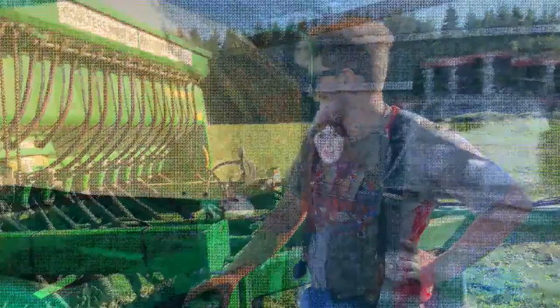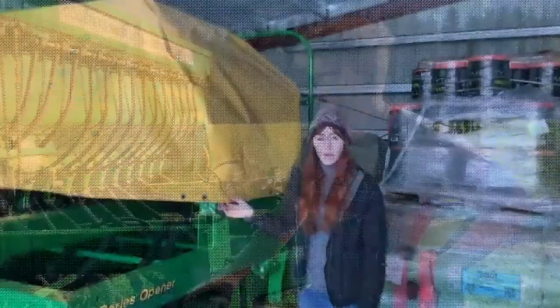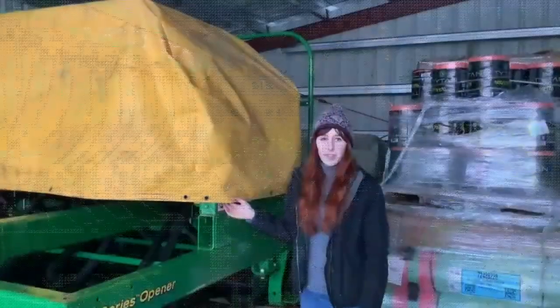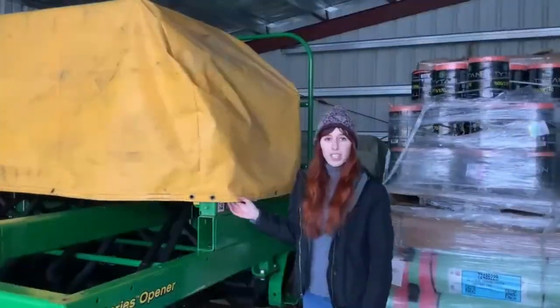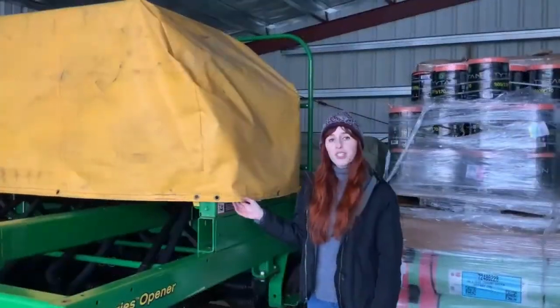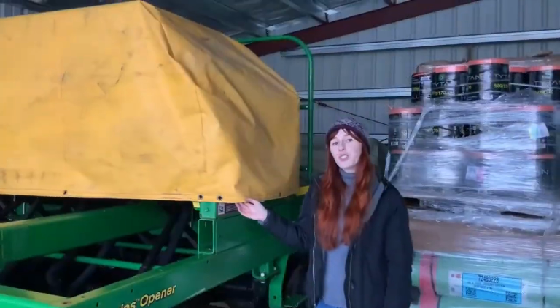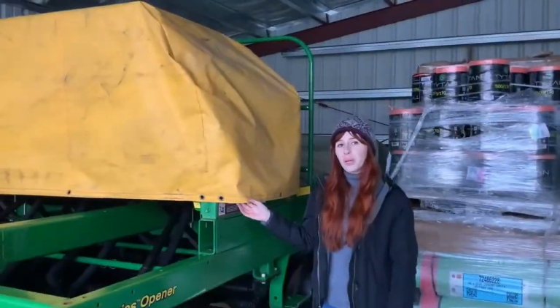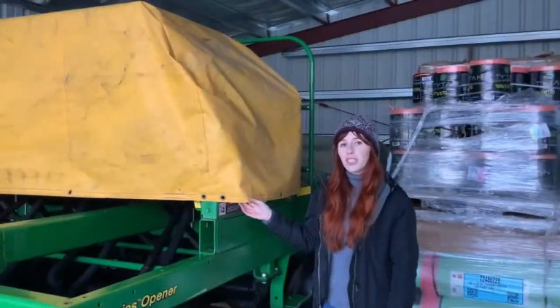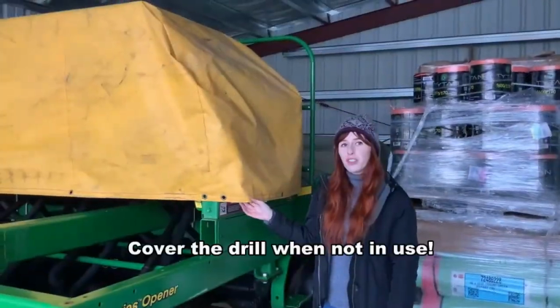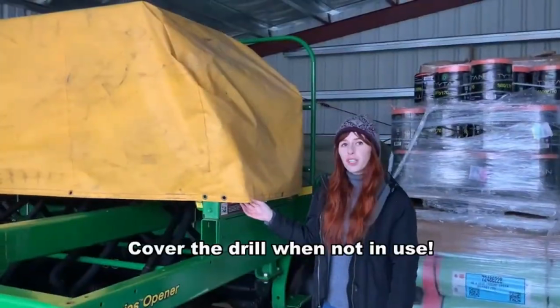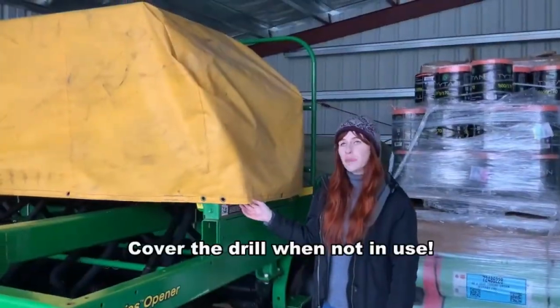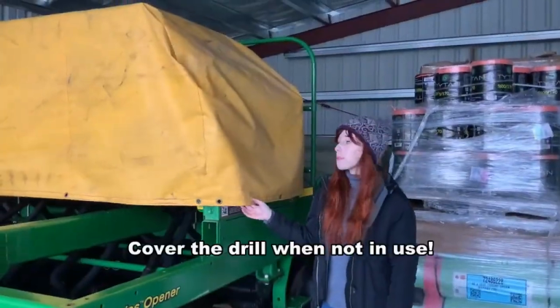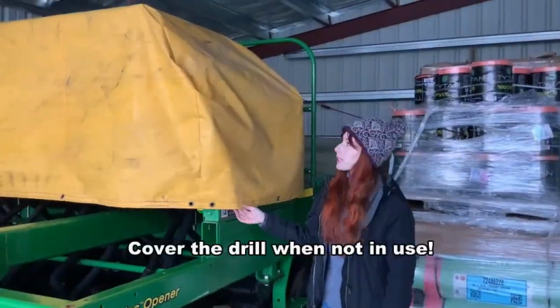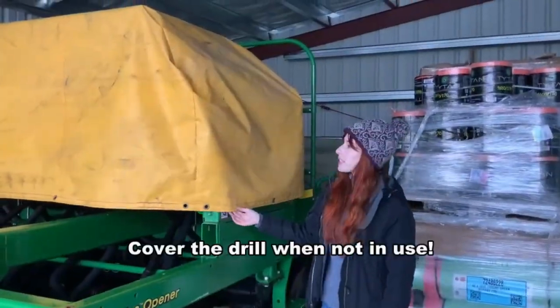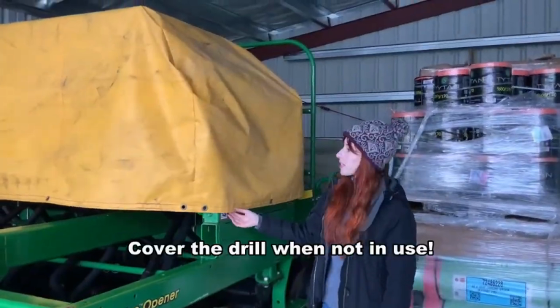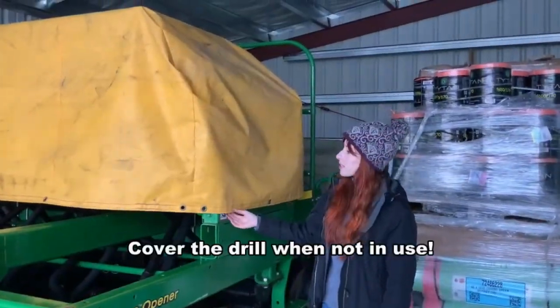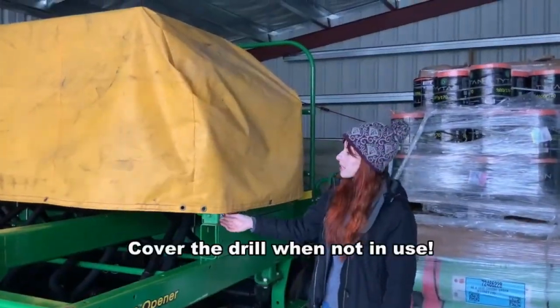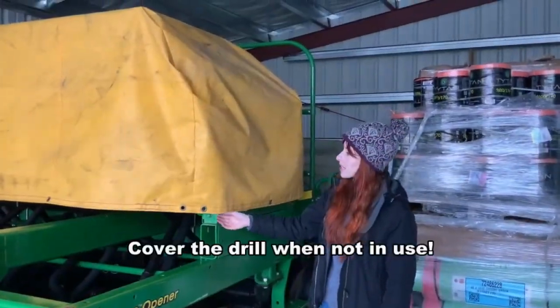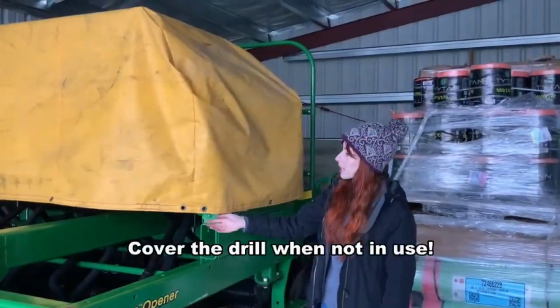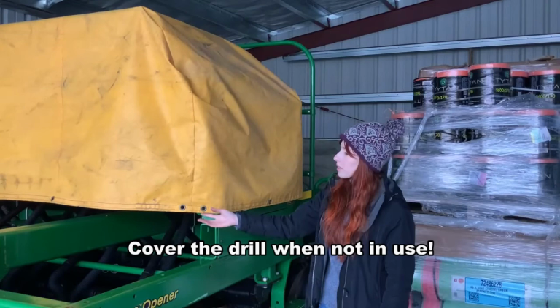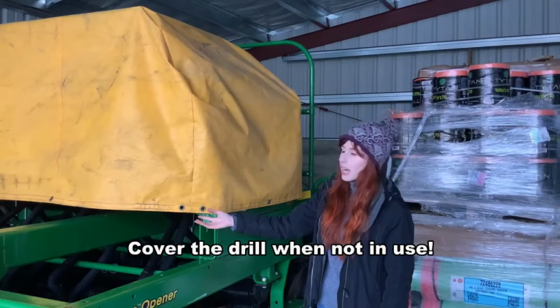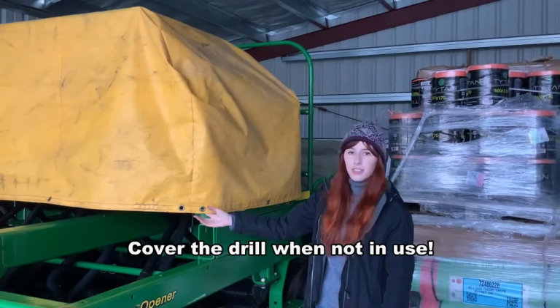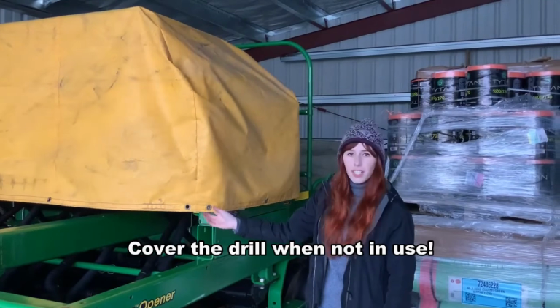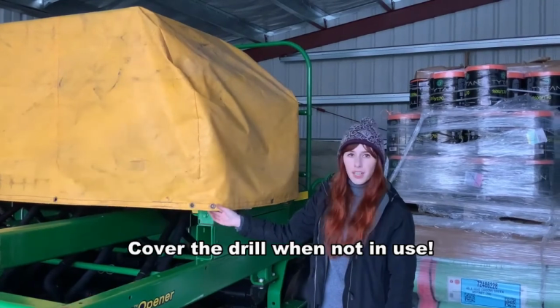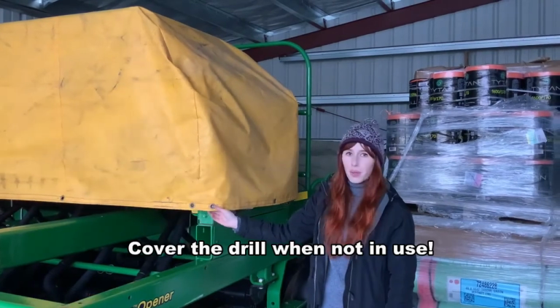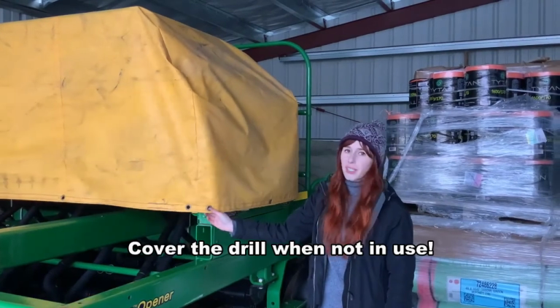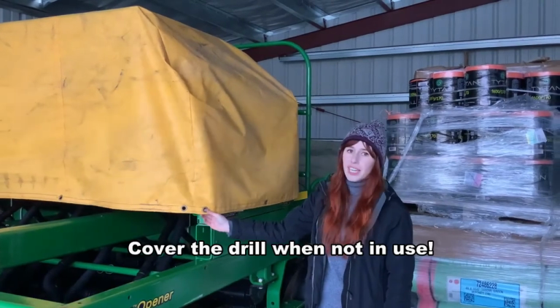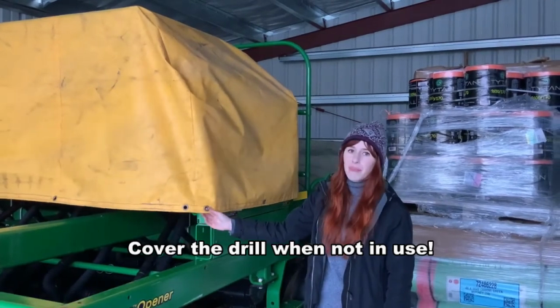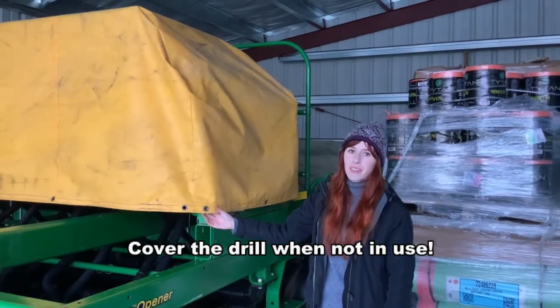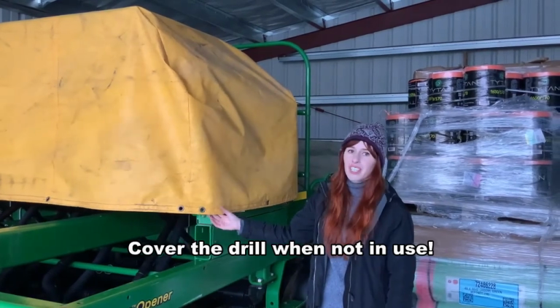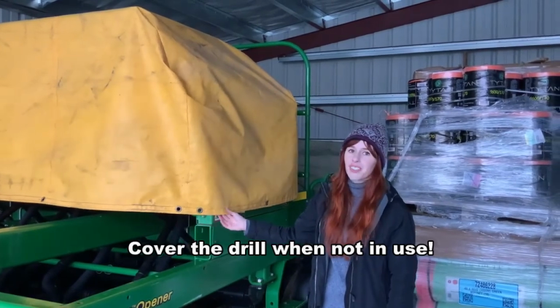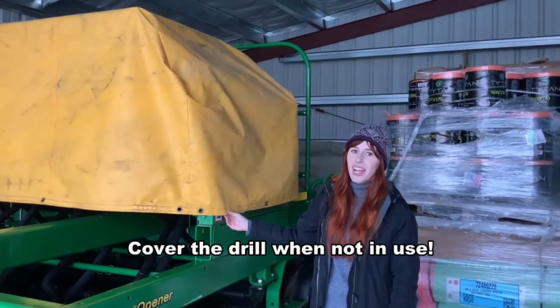Whenever you're storing the drill, please use the yellow cover in order to keep everything dry.